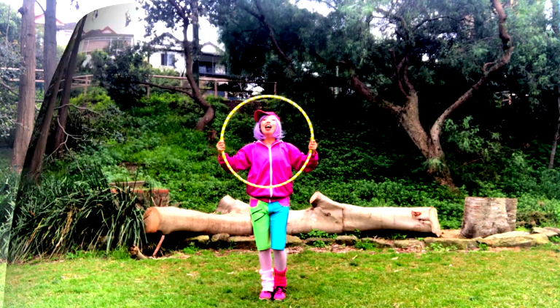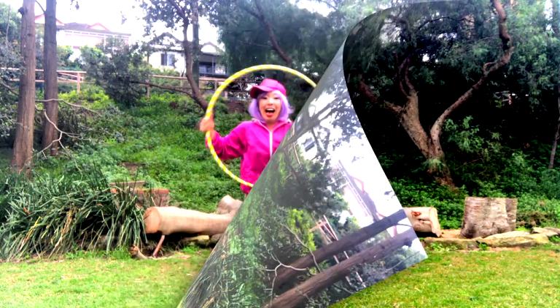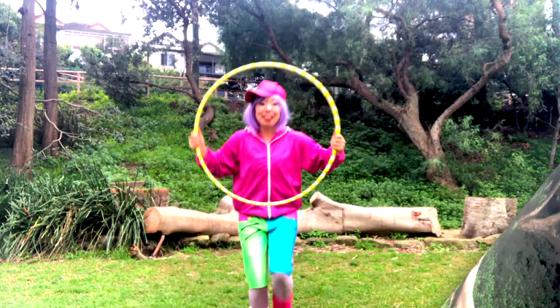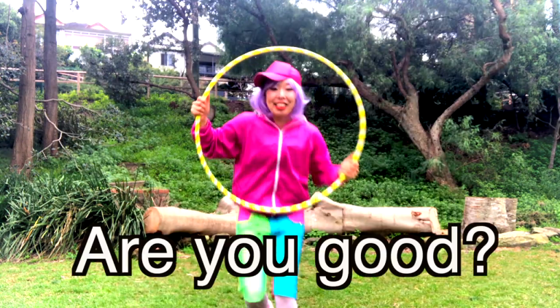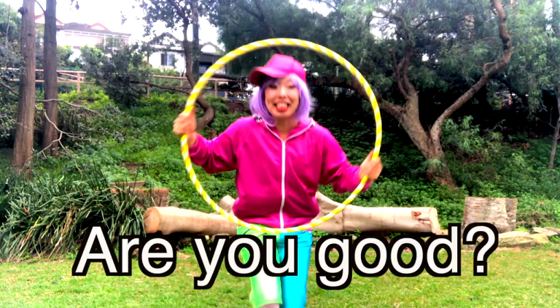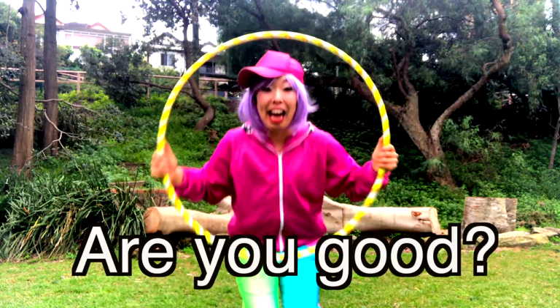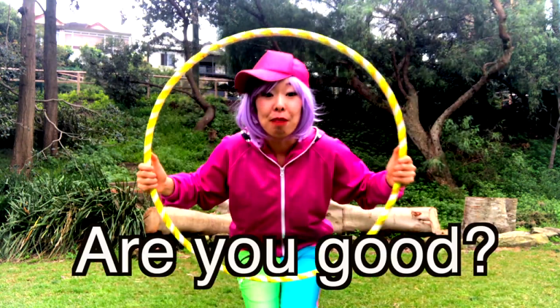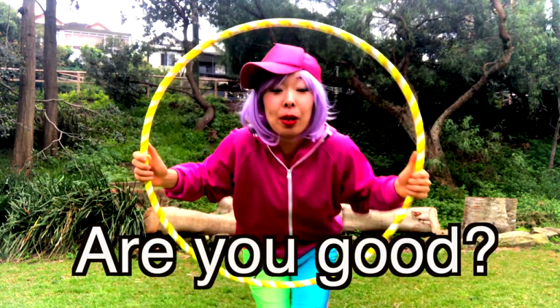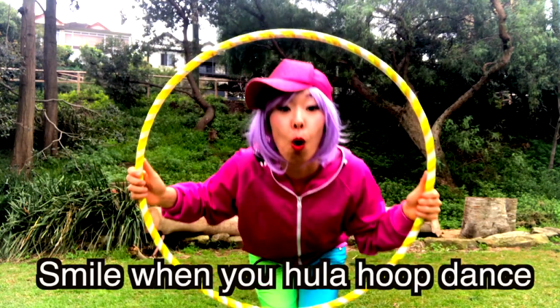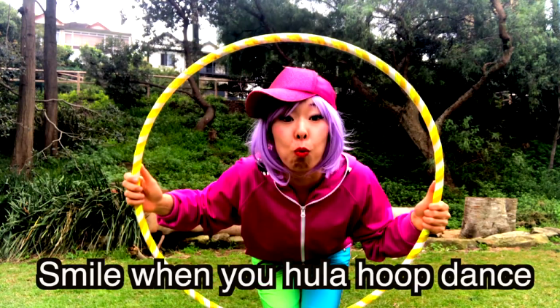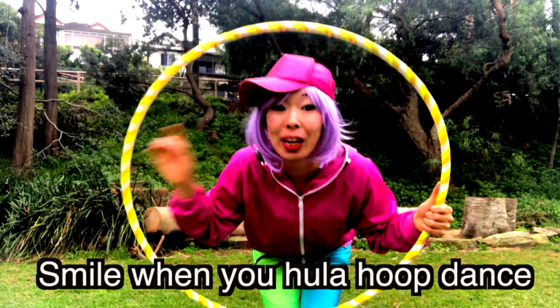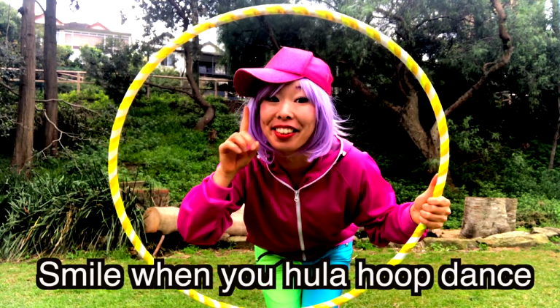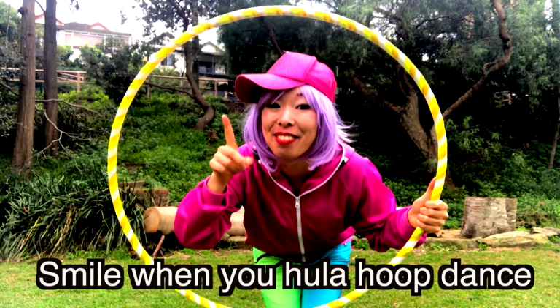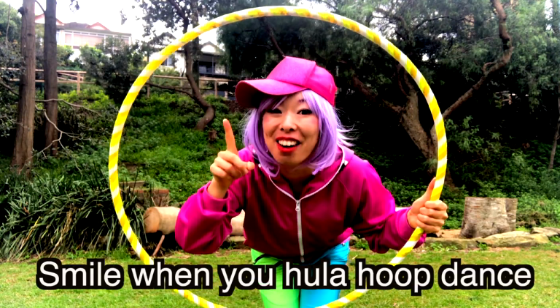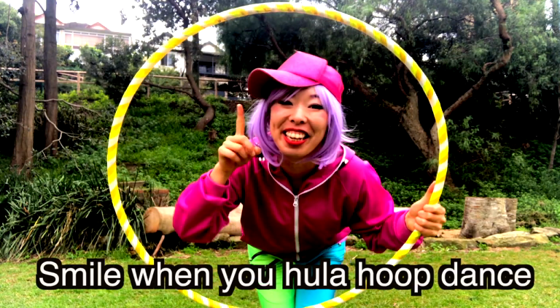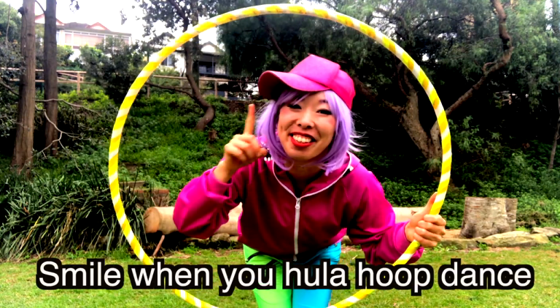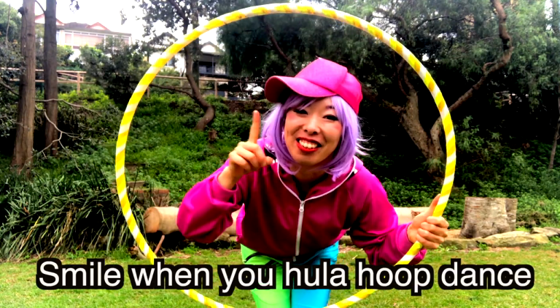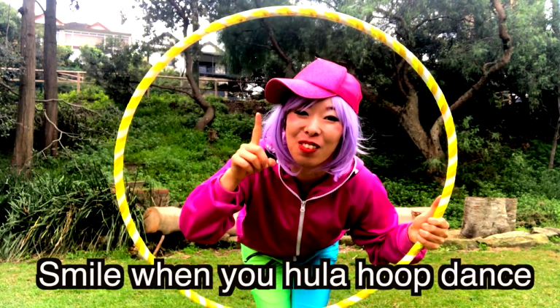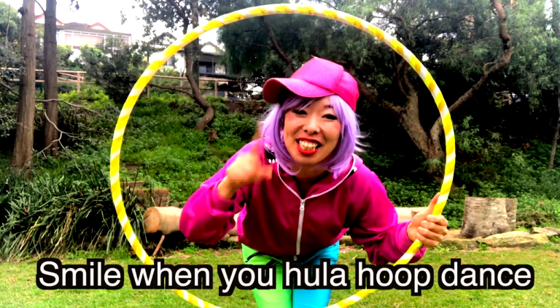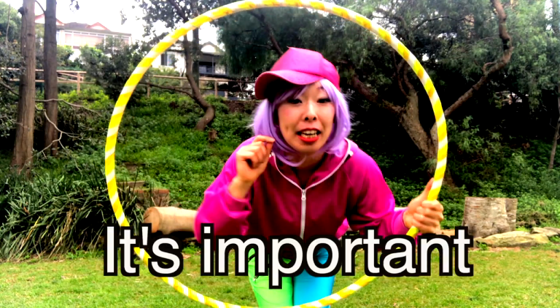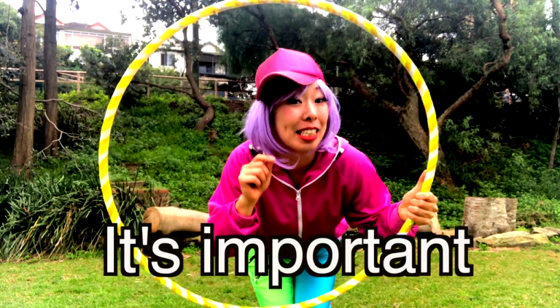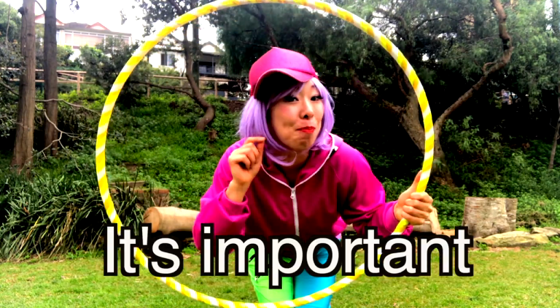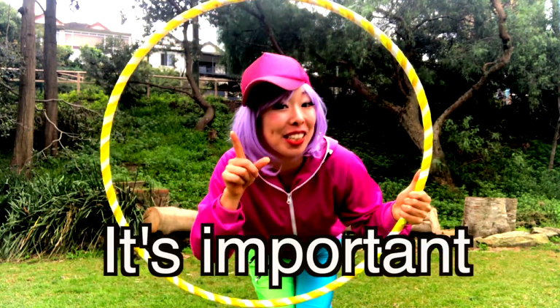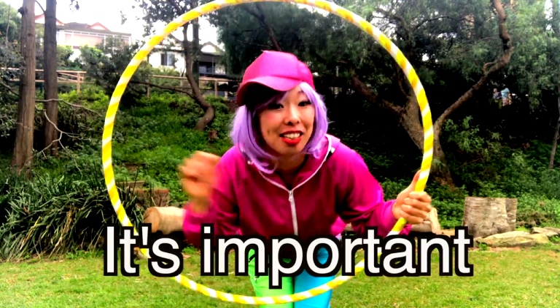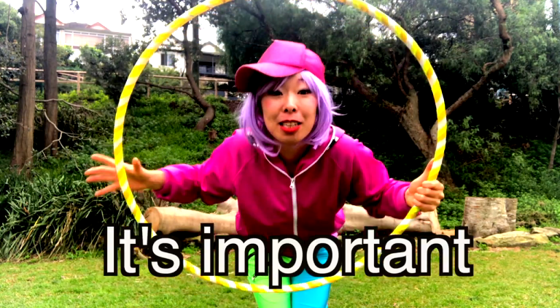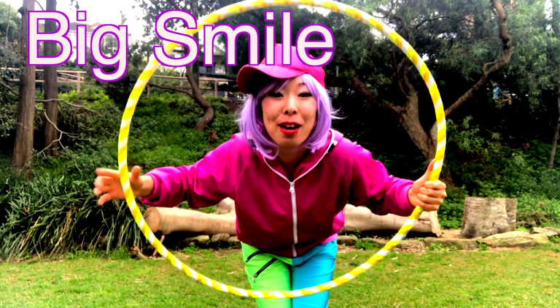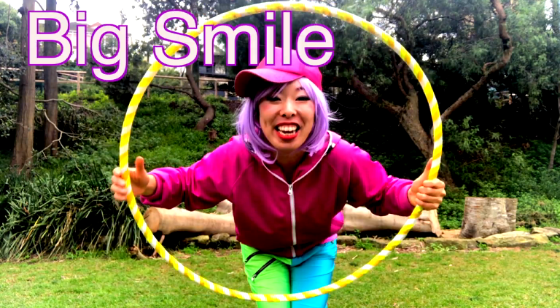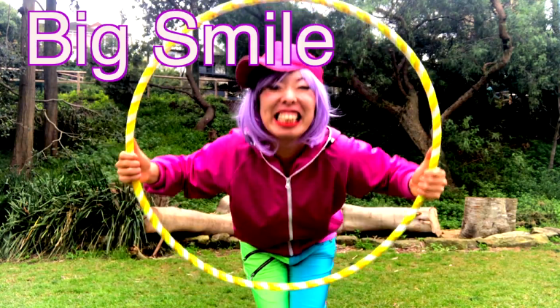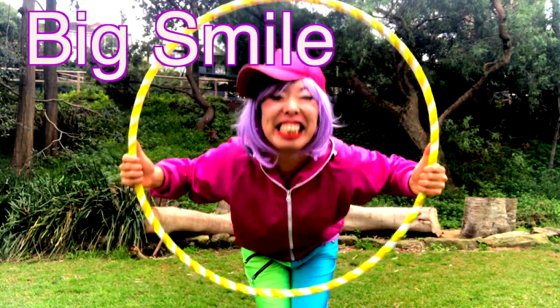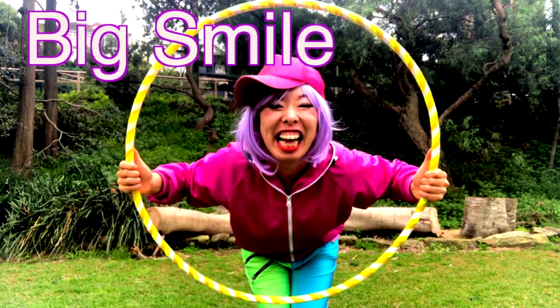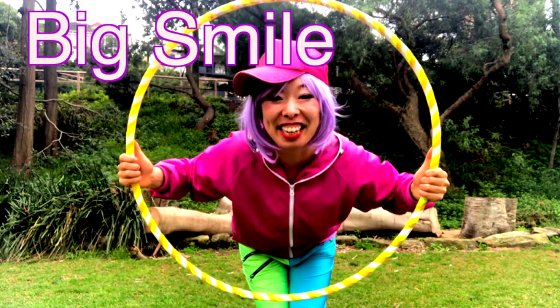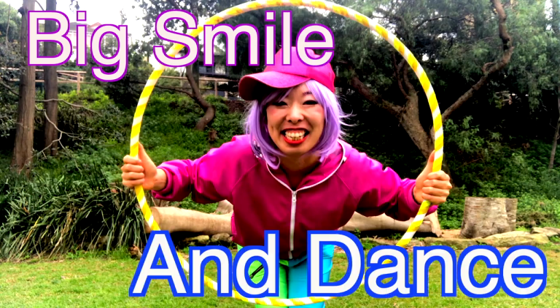Are you good in here? Don't forget to smile when you do the Hula hoop dance. It's important. Smile big and dance!